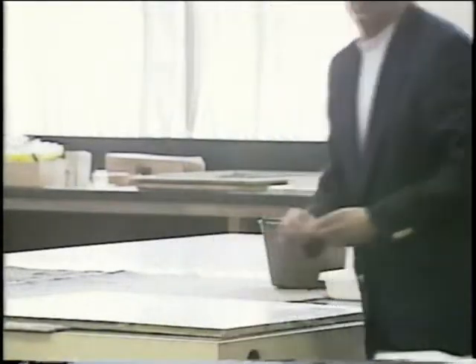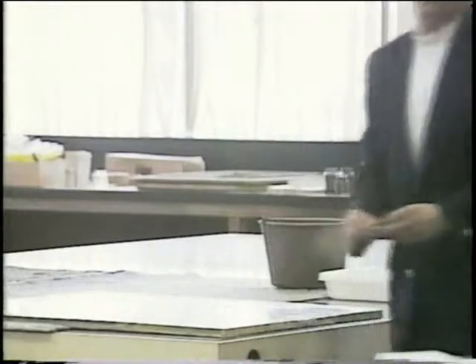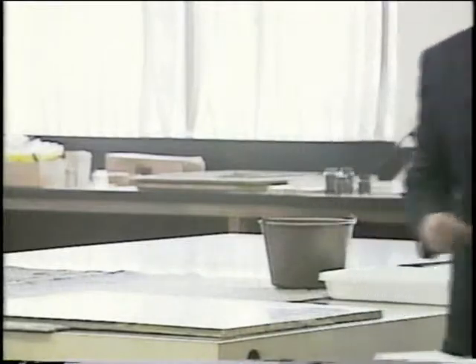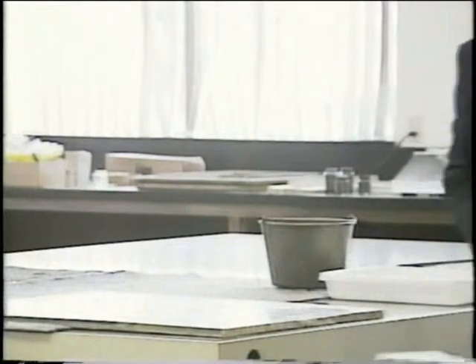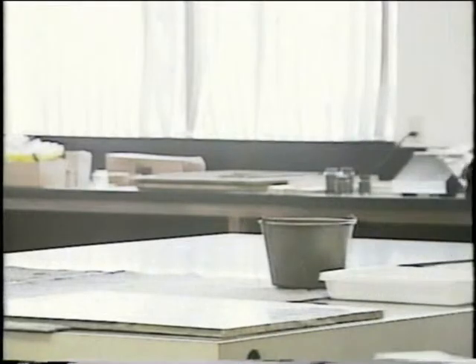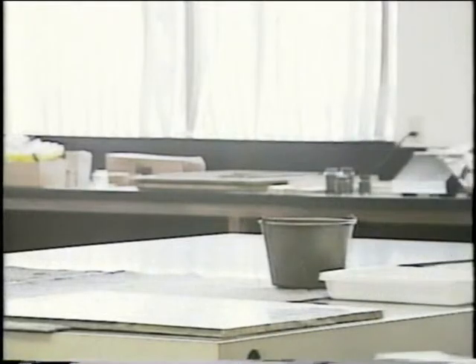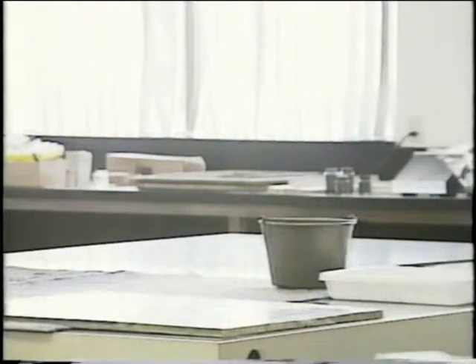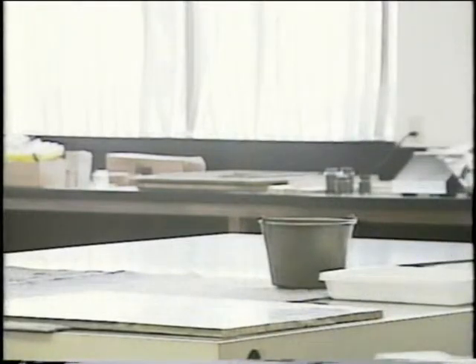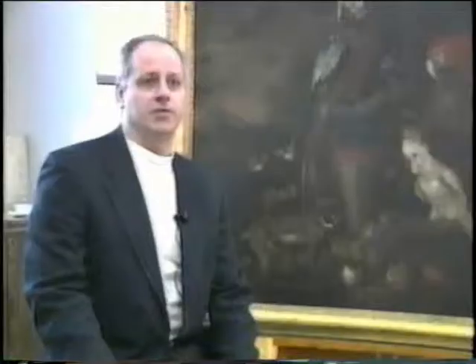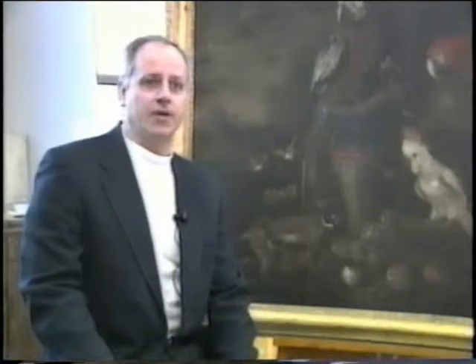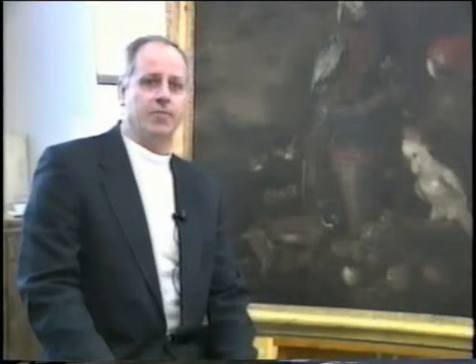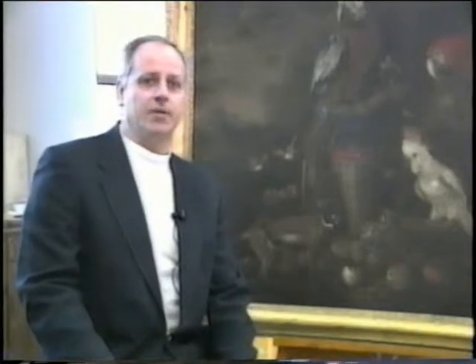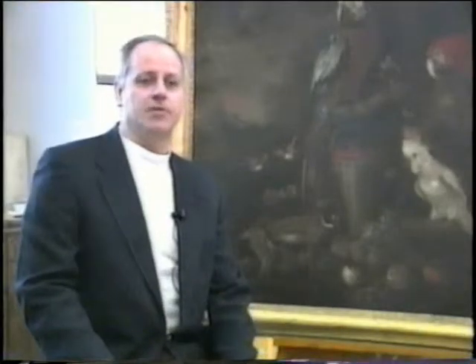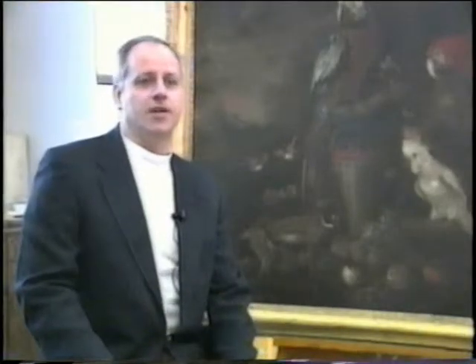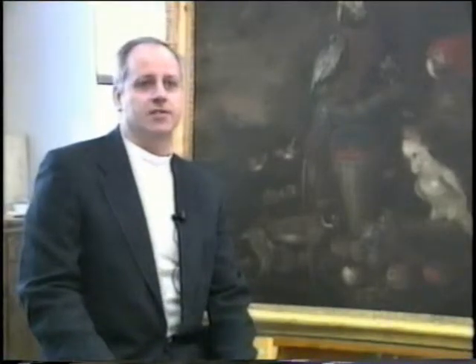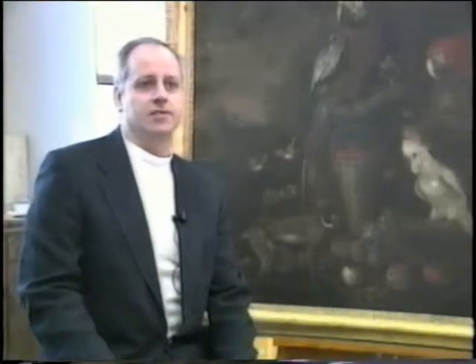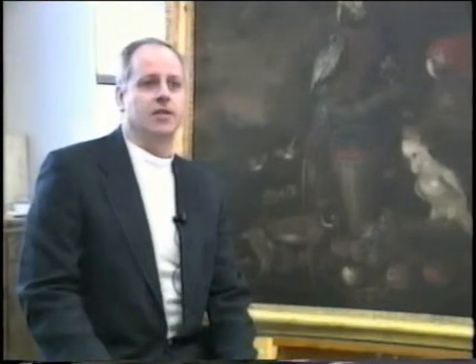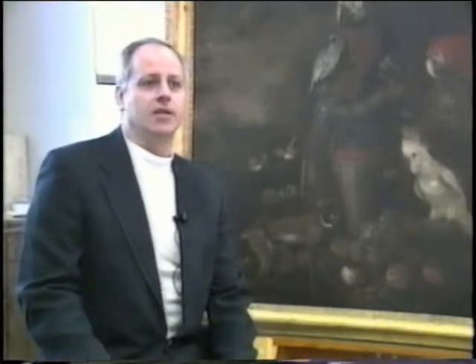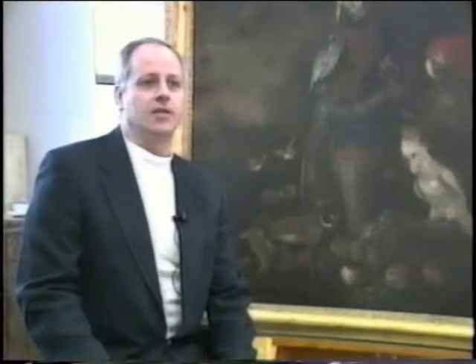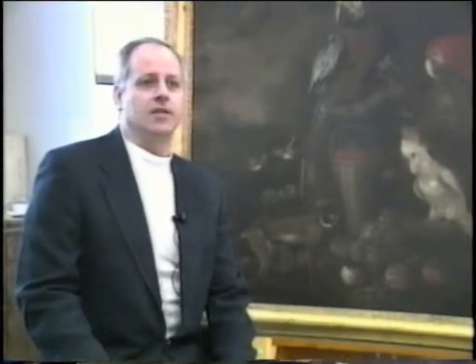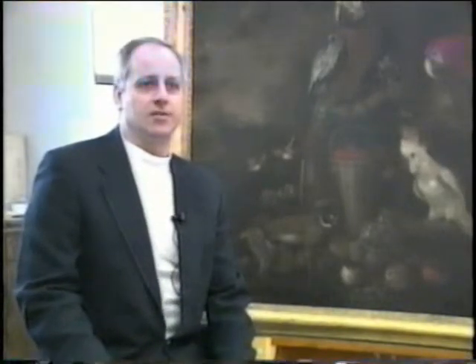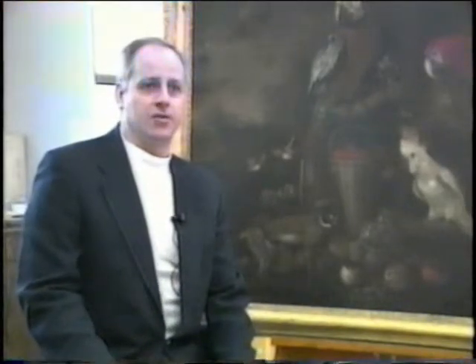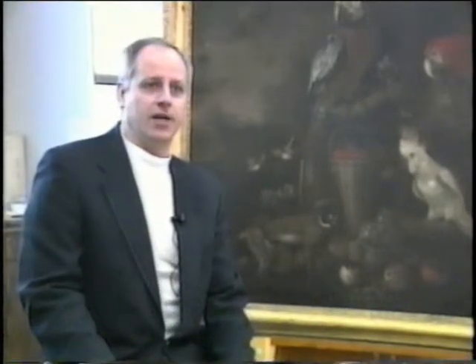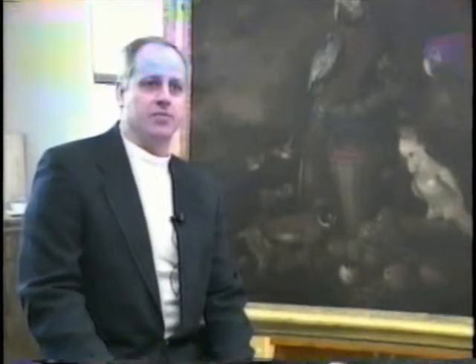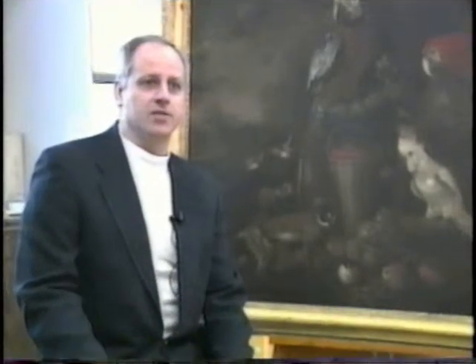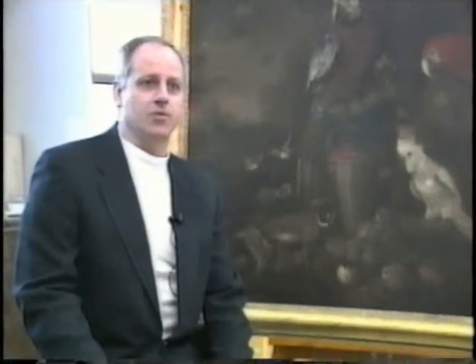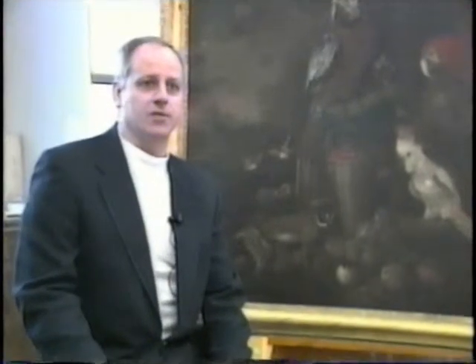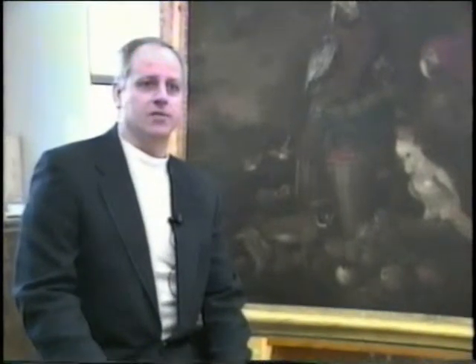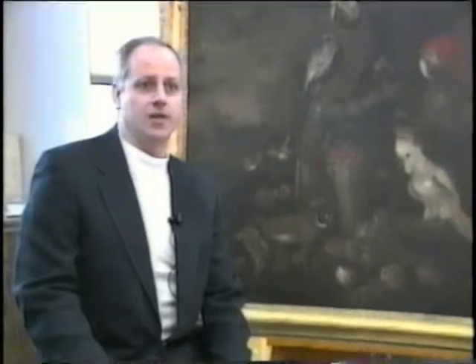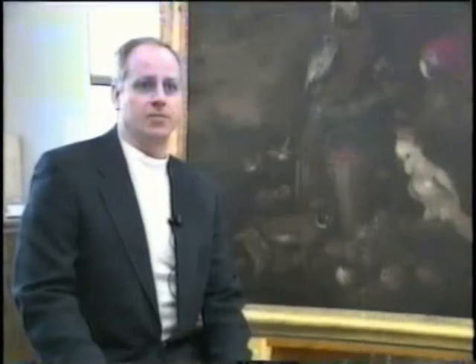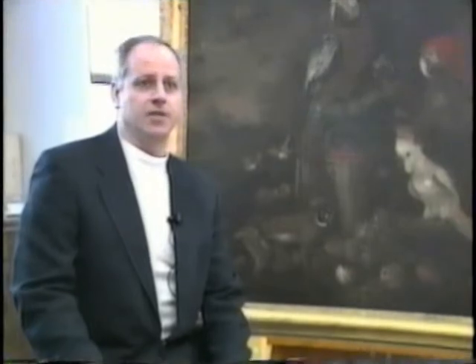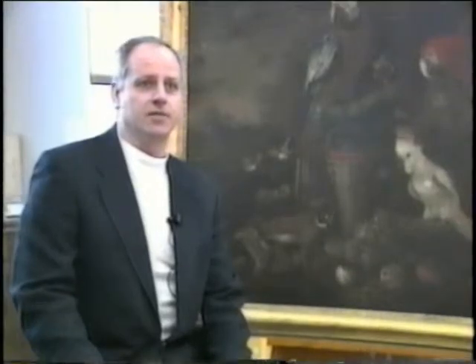We treat paintings, works of art on paper, textiles, historic objects as well as art objects.